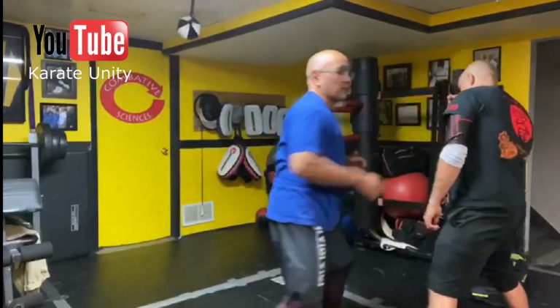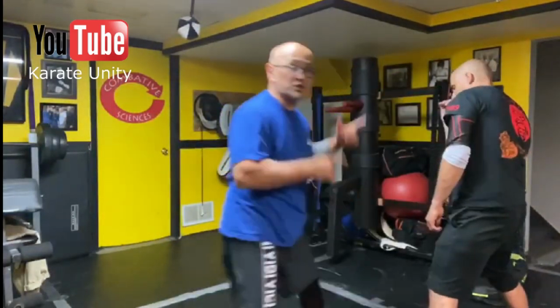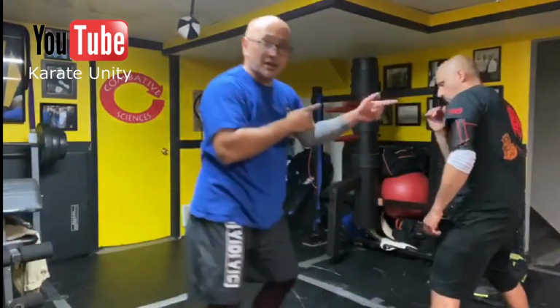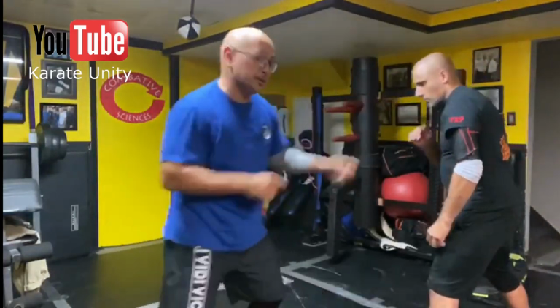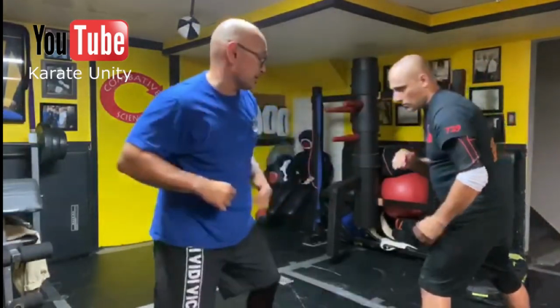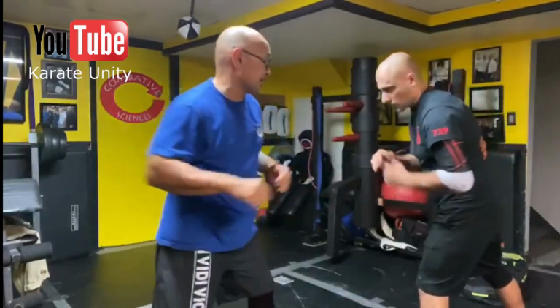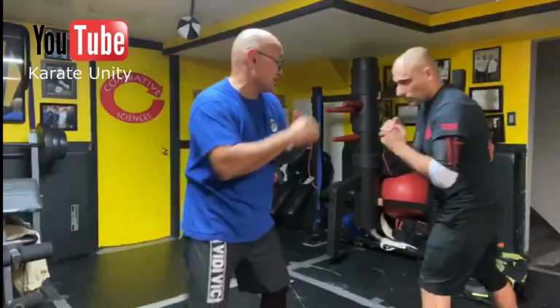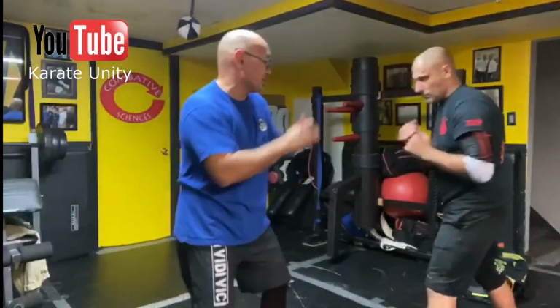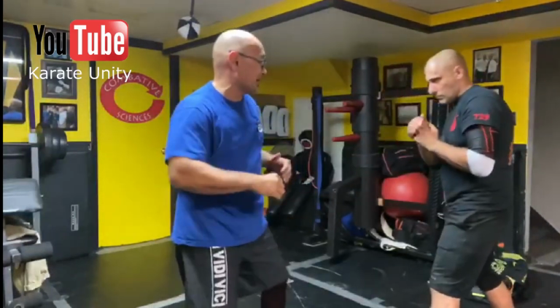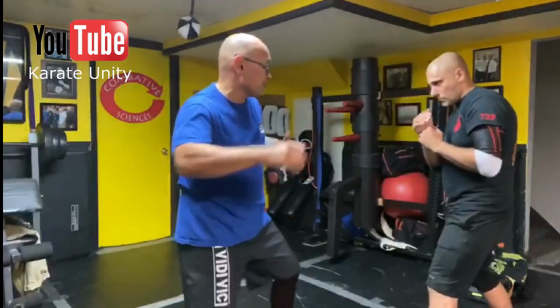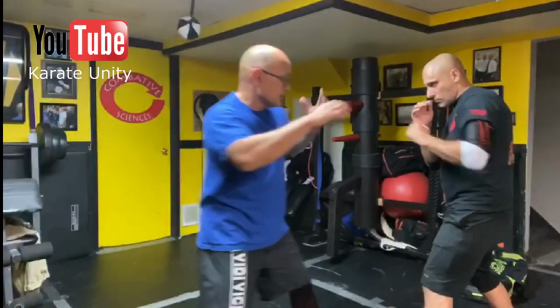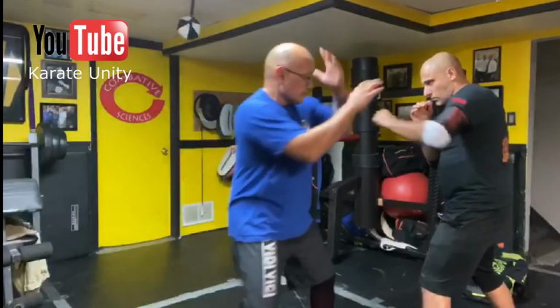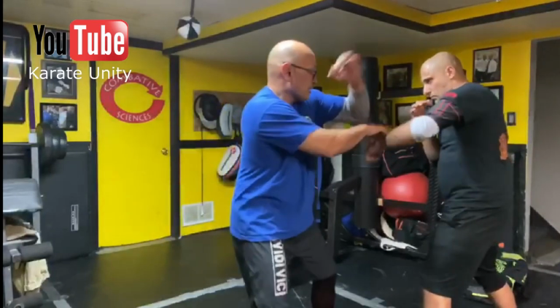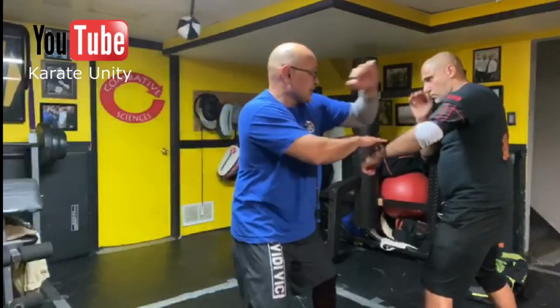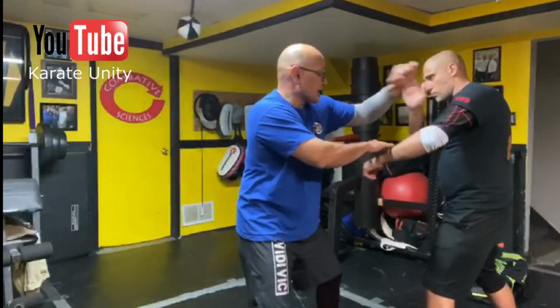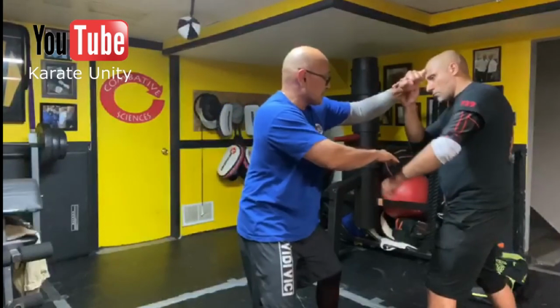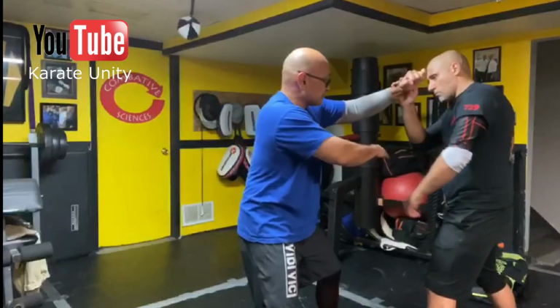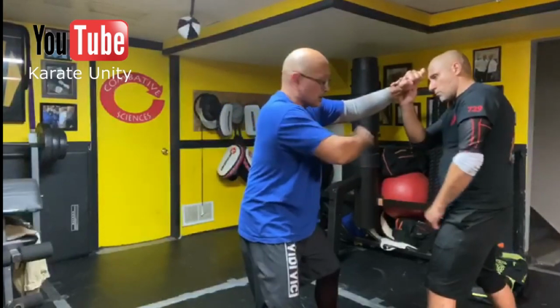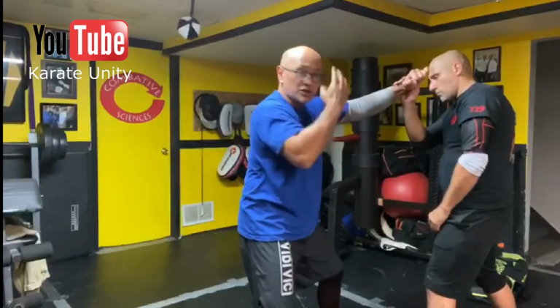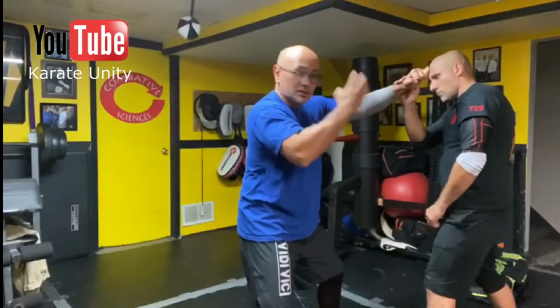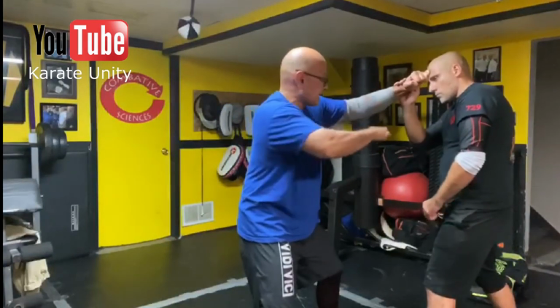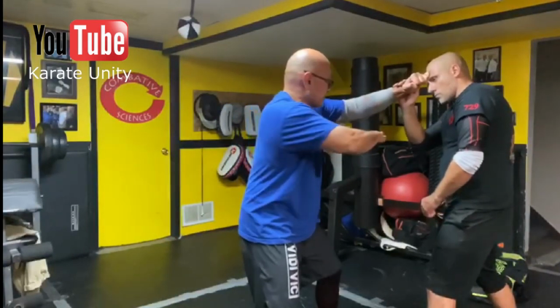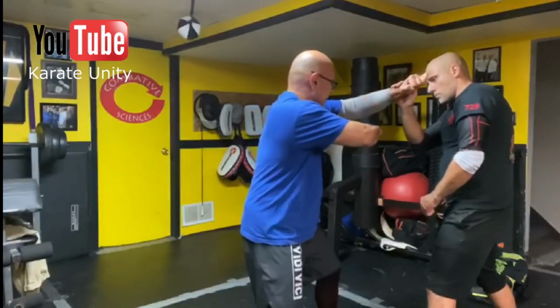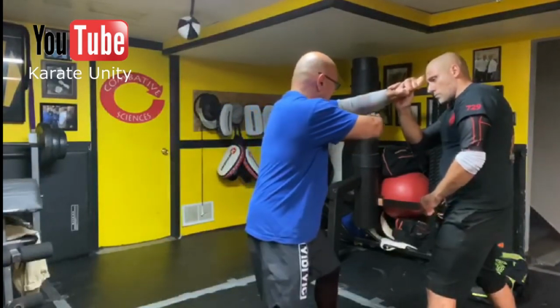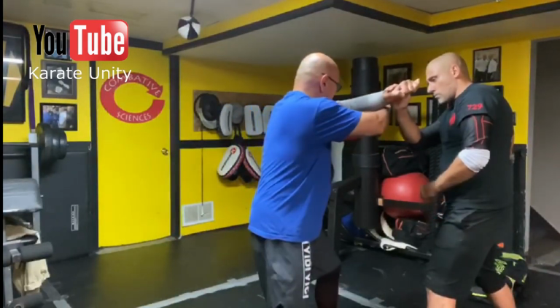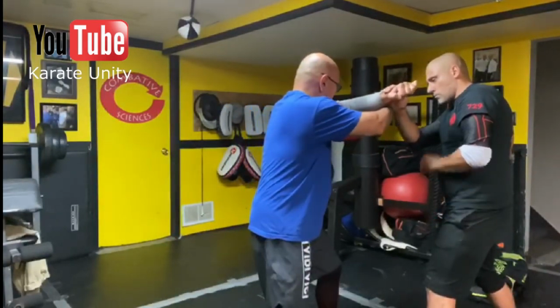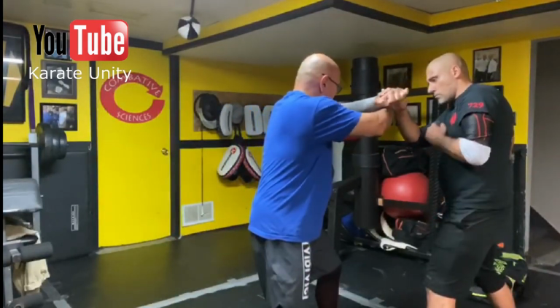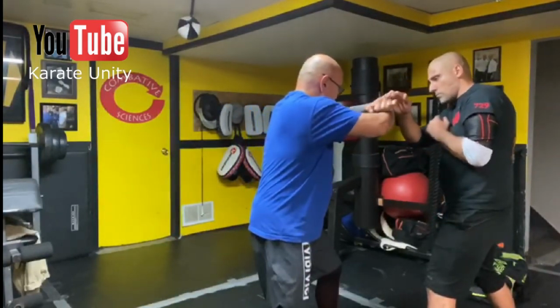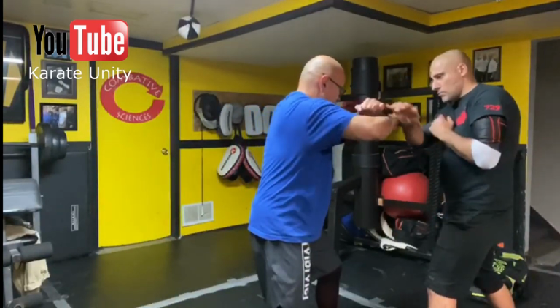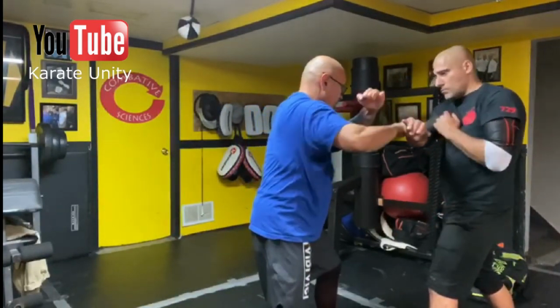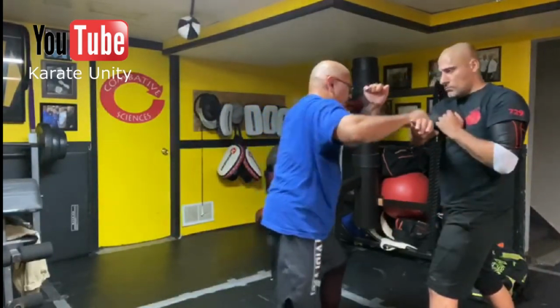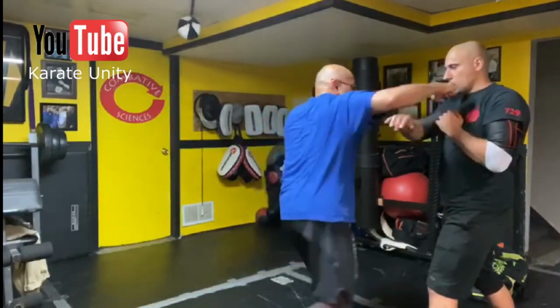Now if he checks it, like he just did, I'm just going to use this hand up here to wedge it, hook it, and hit.